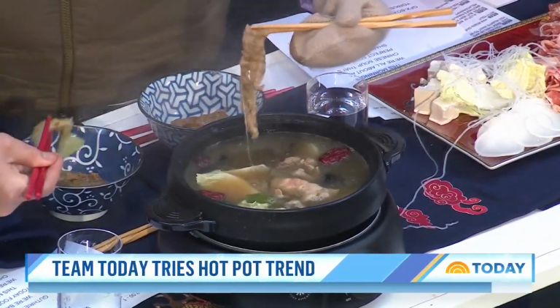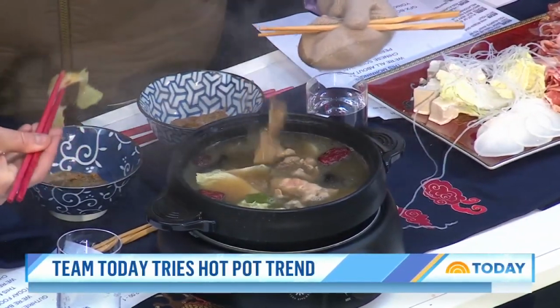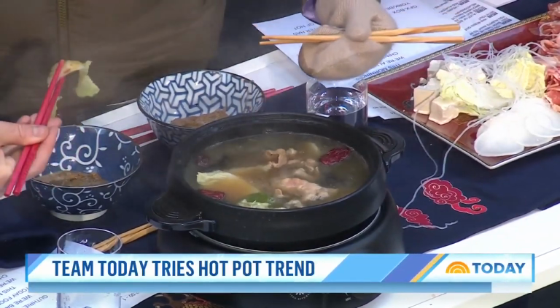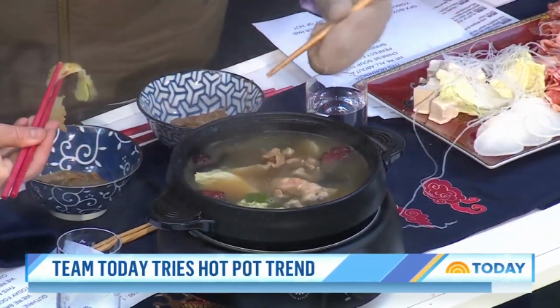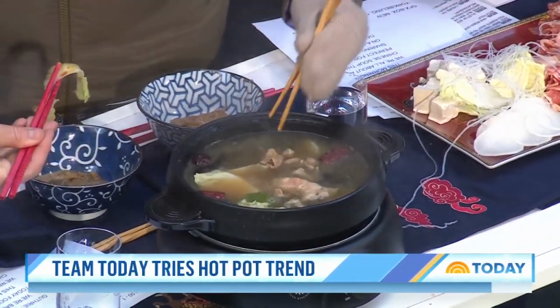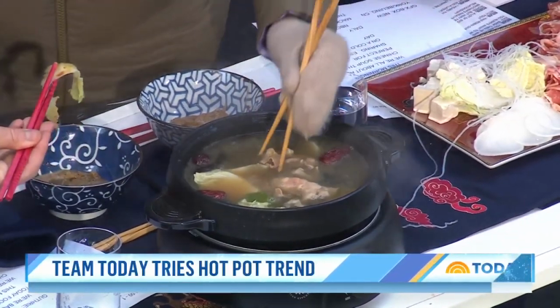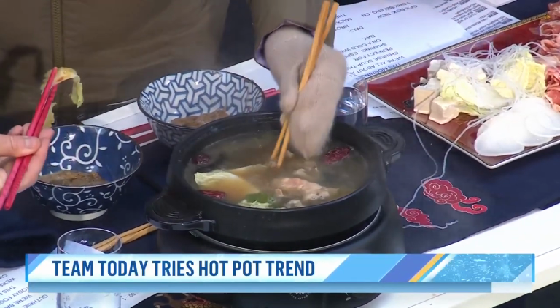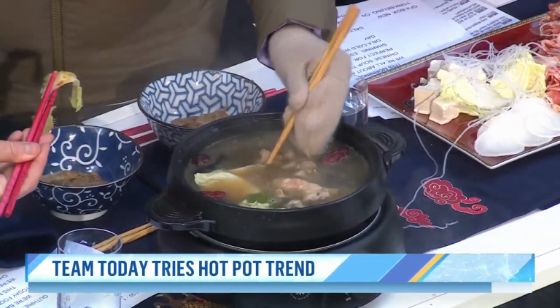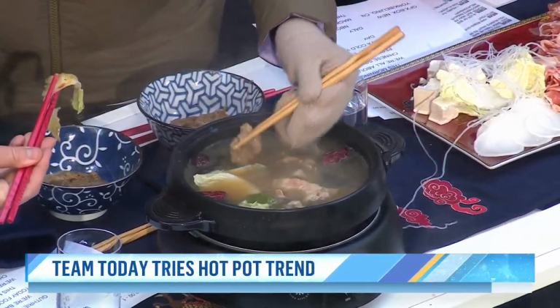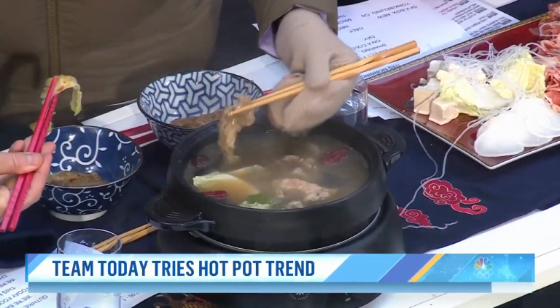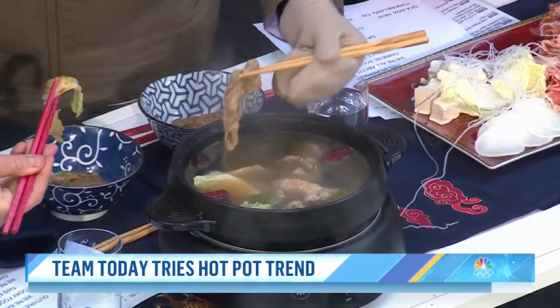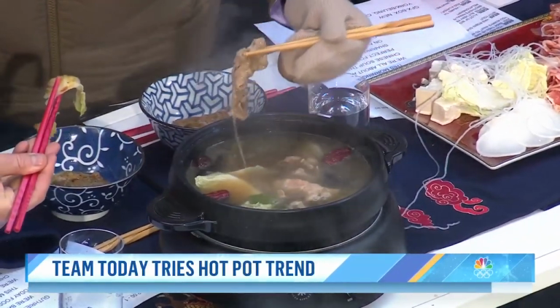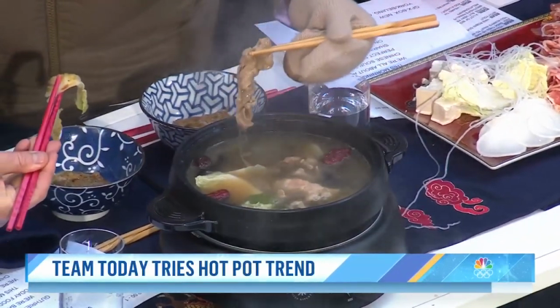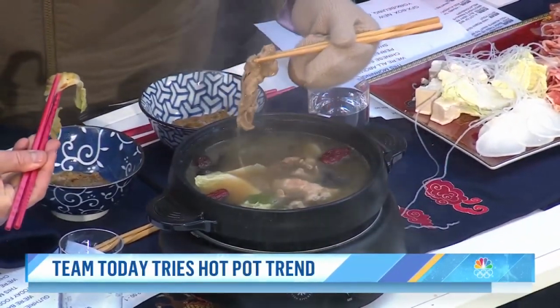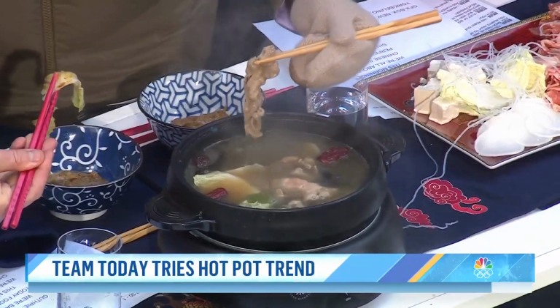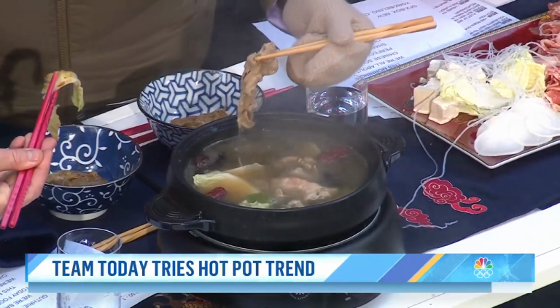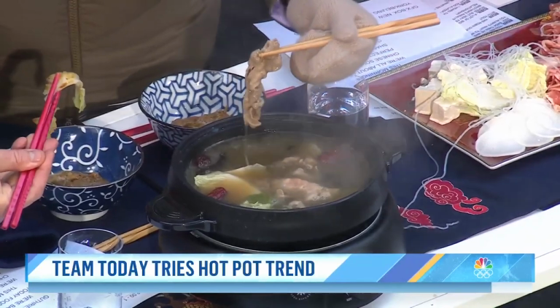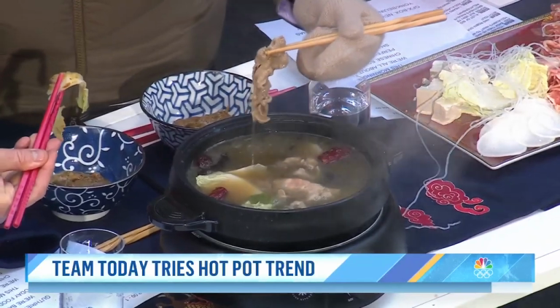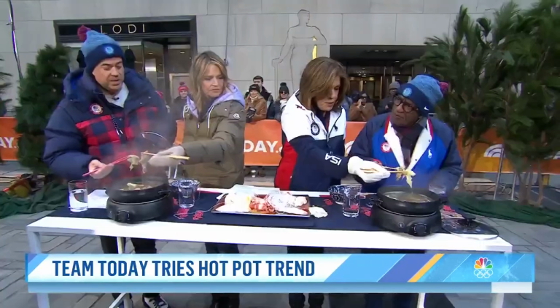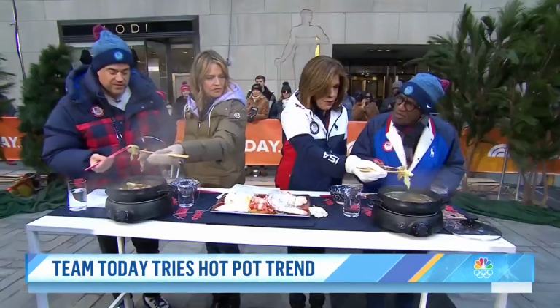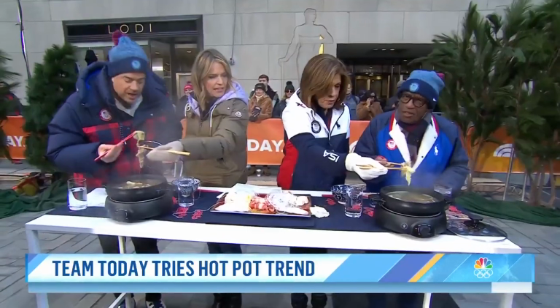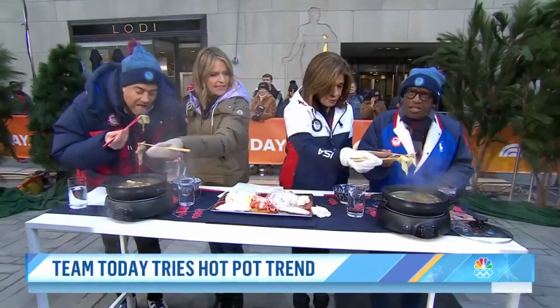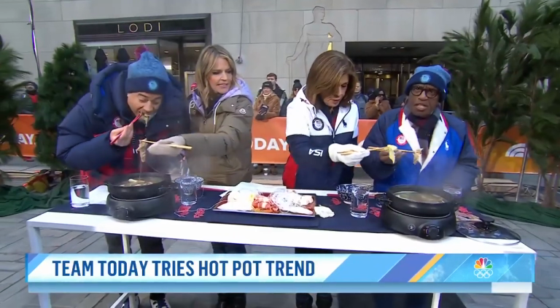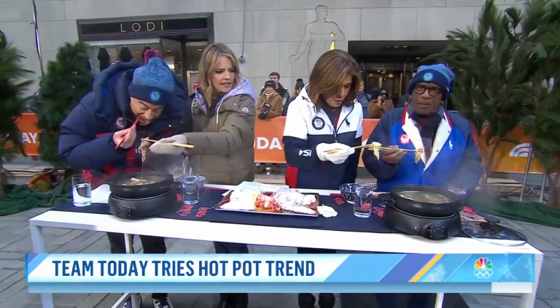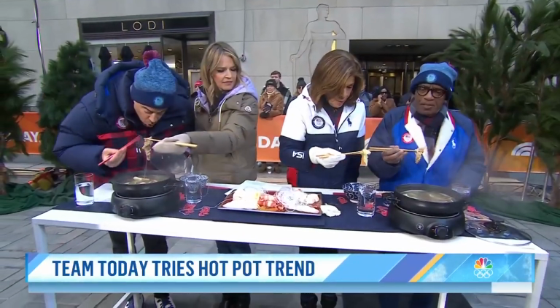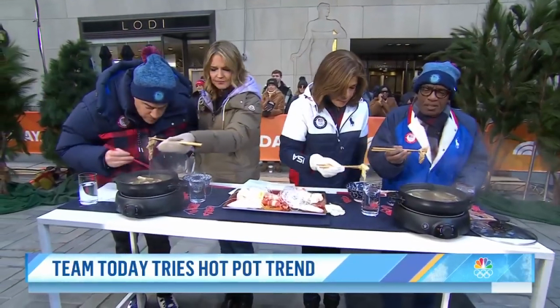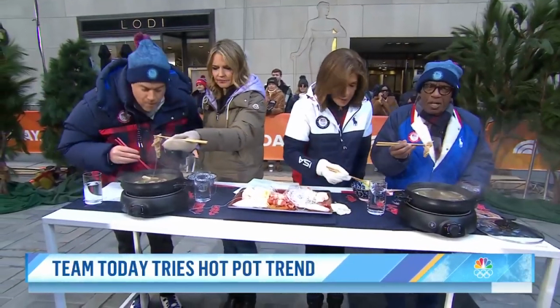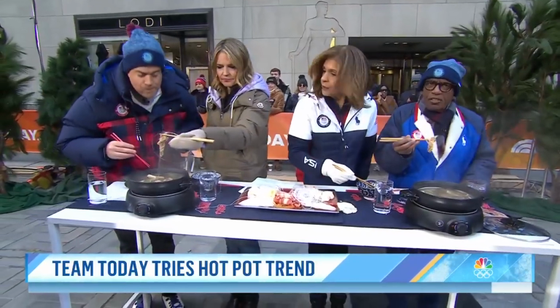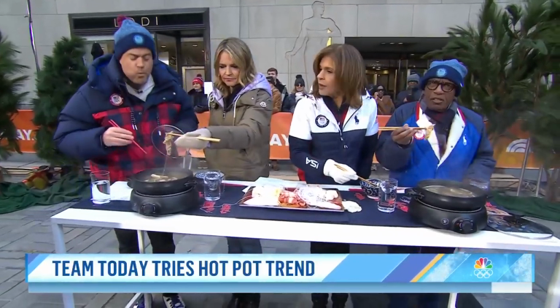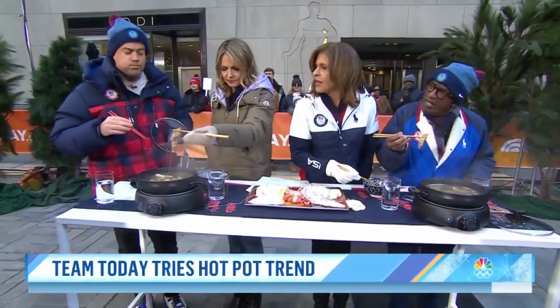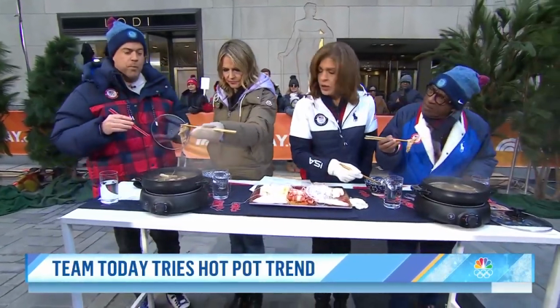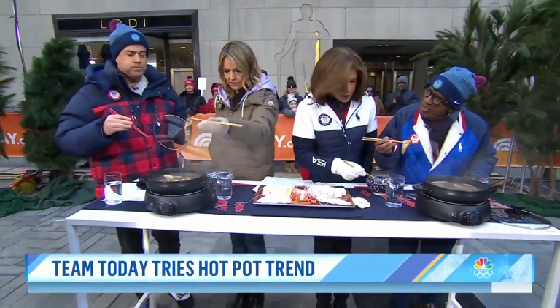What meat is this? It's beef. Do you think it's done? Yeah, it's good — just like that.